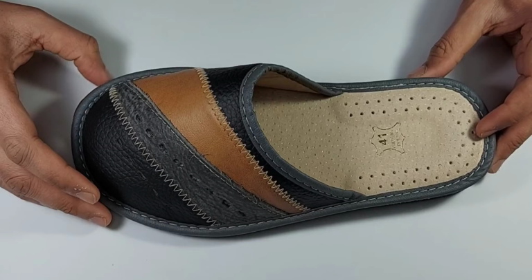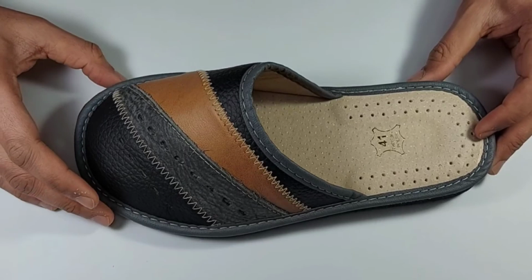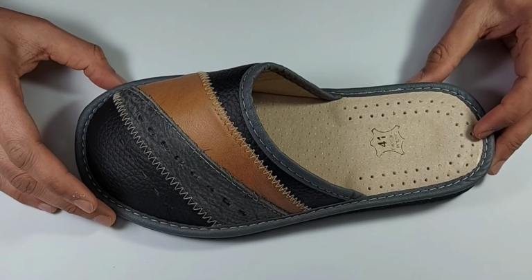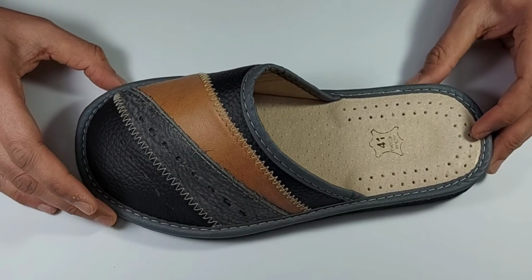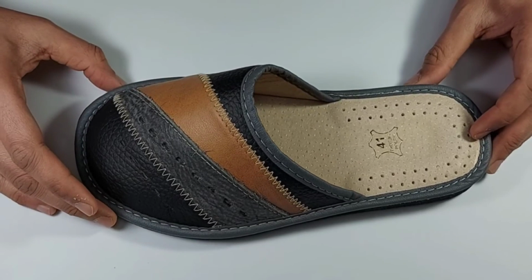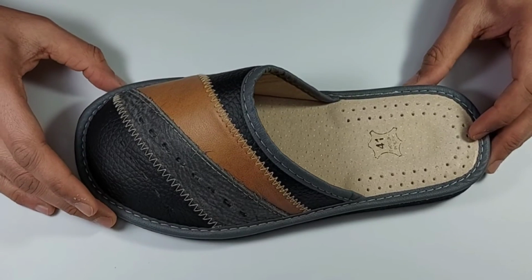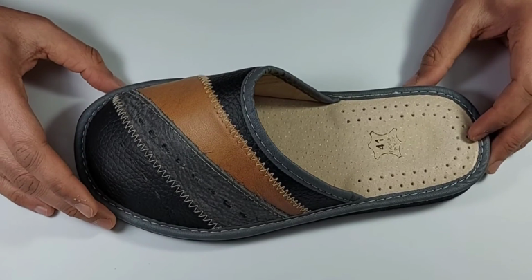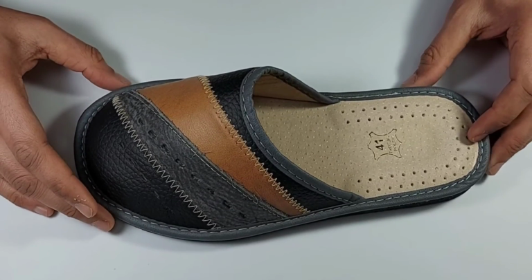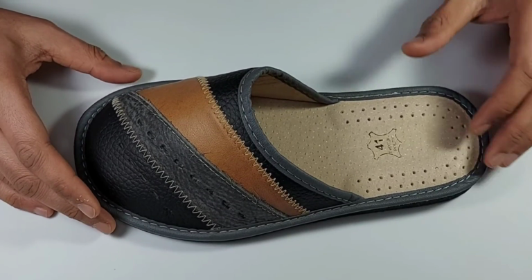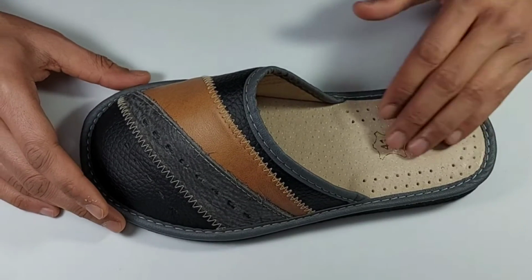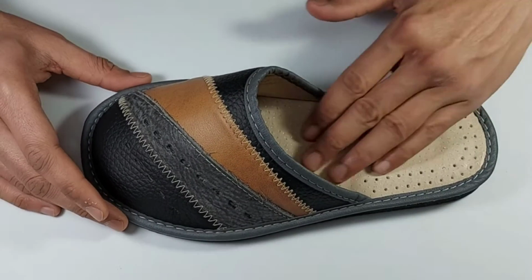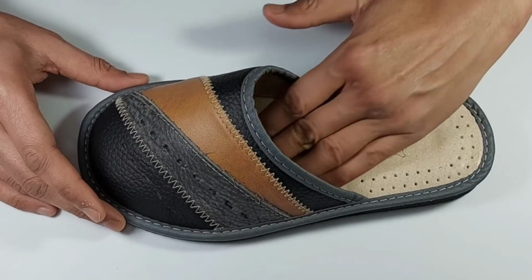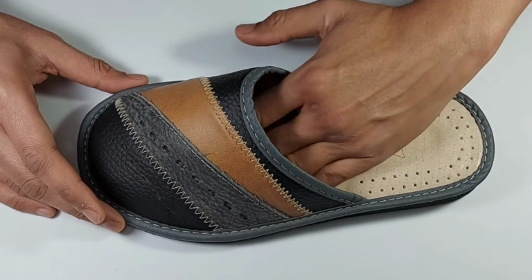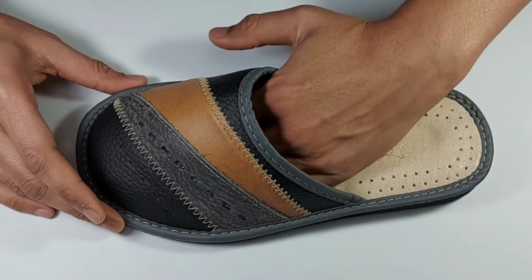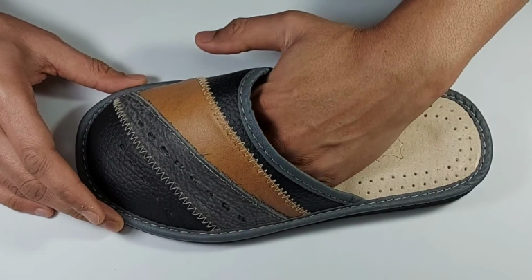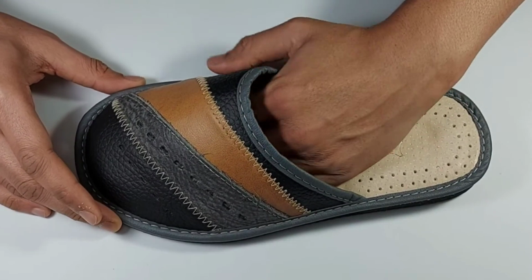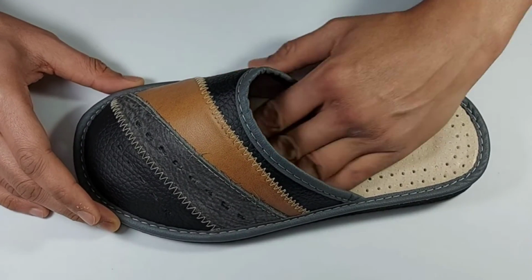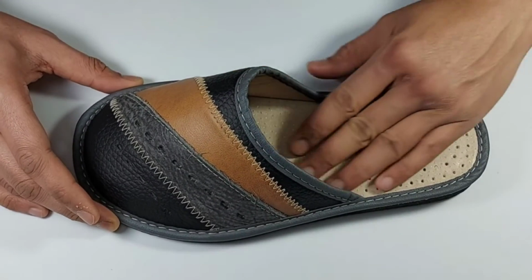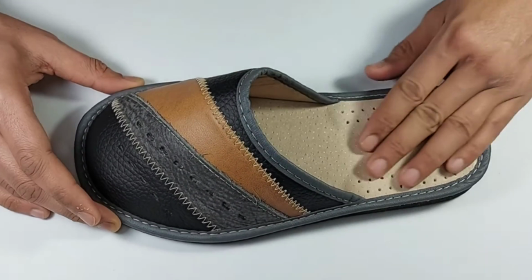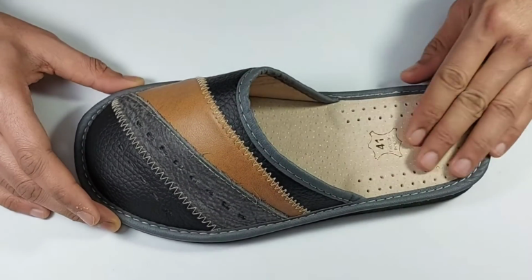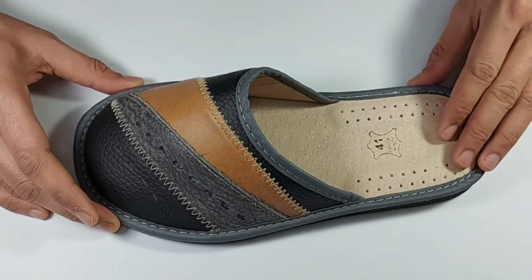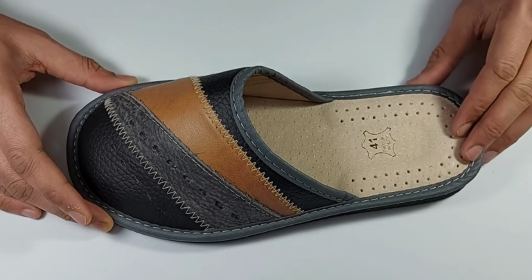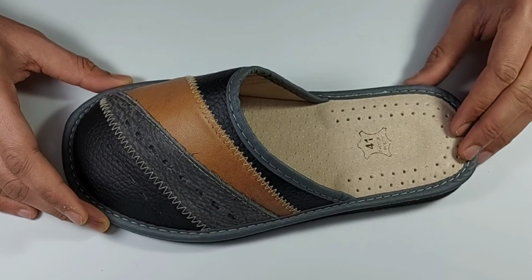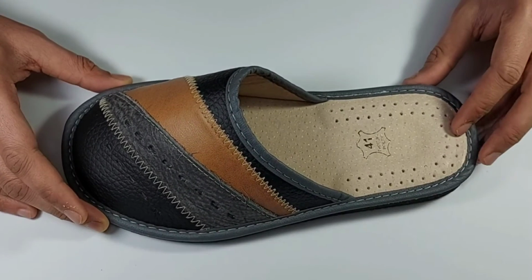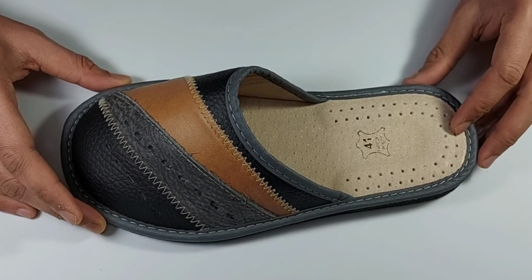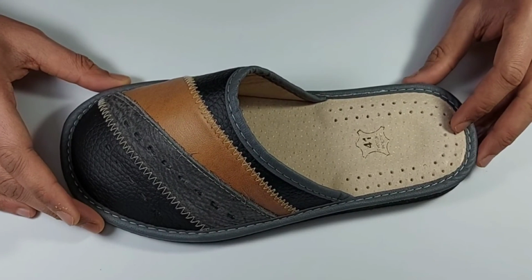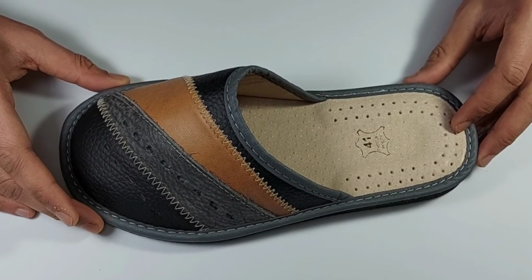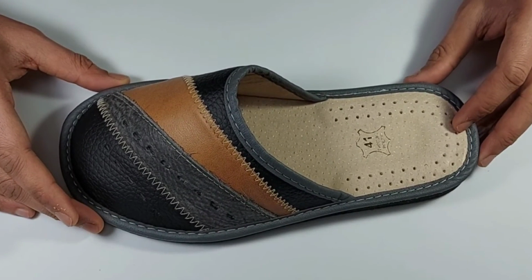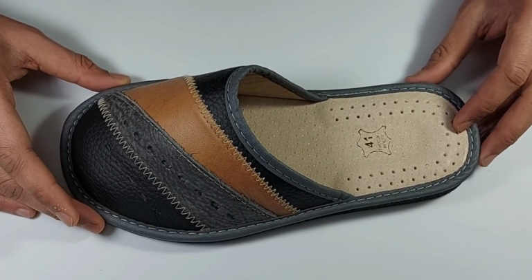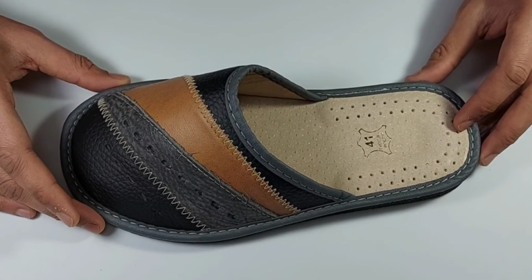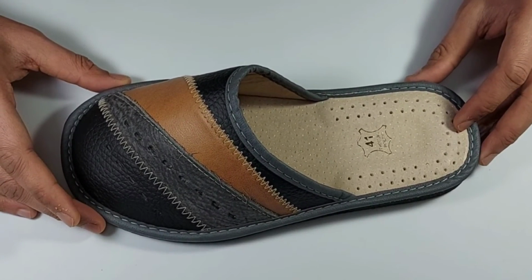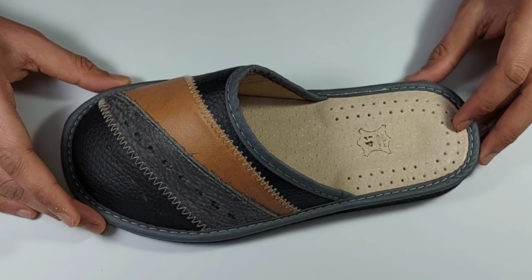All leather slippers have natural absorbing characteristics which keep your feet dry and sweat-free during summer. Made in Poland. Free shipping worldwide.